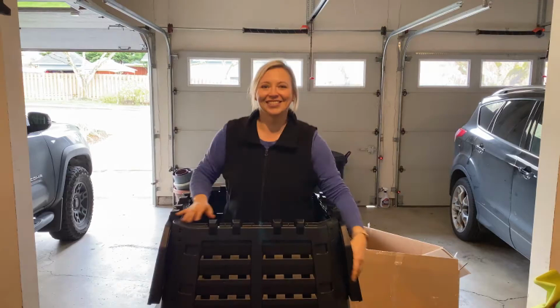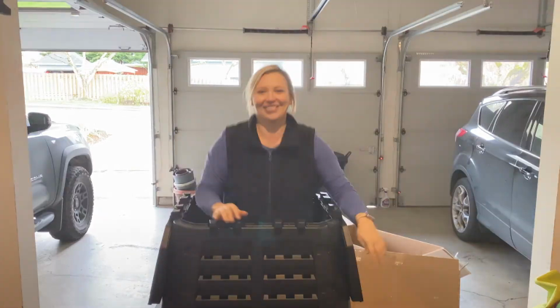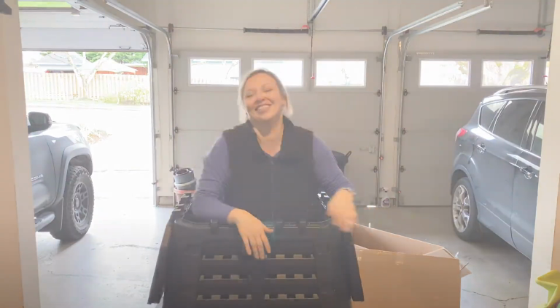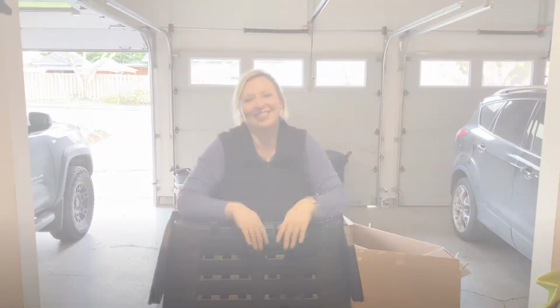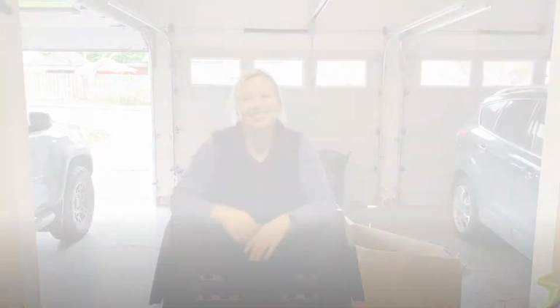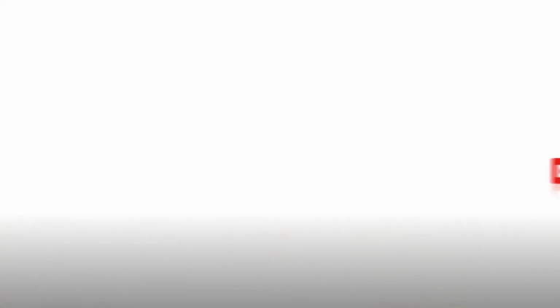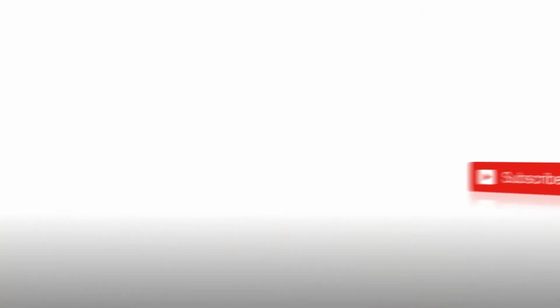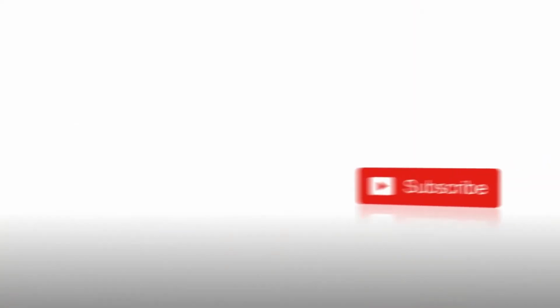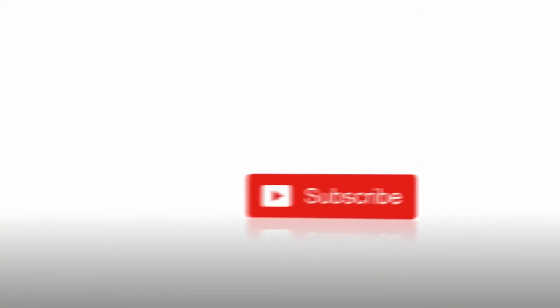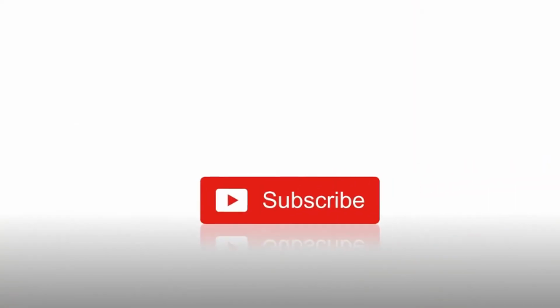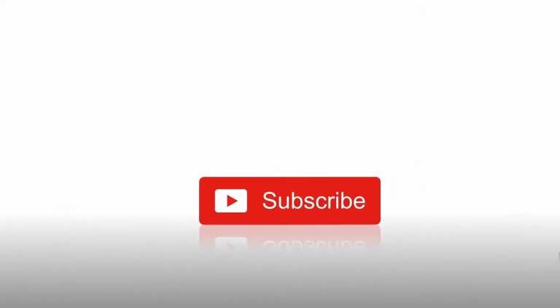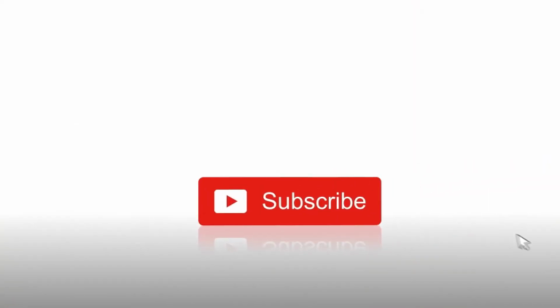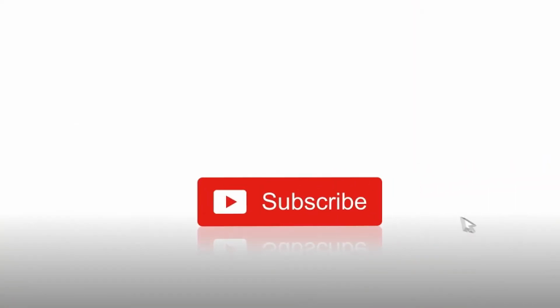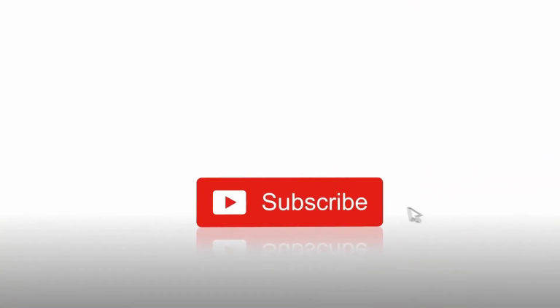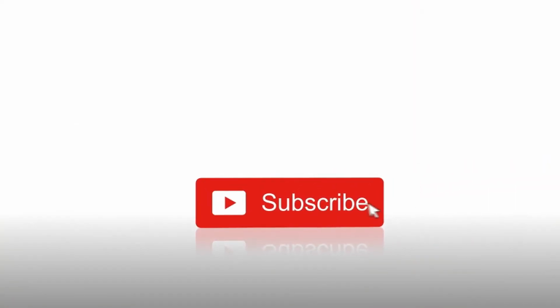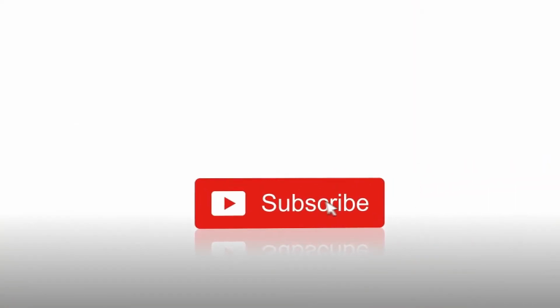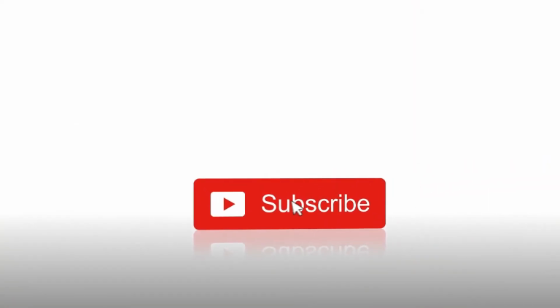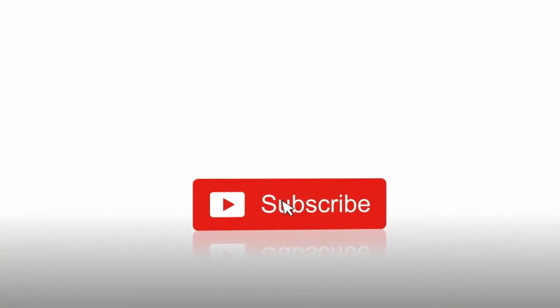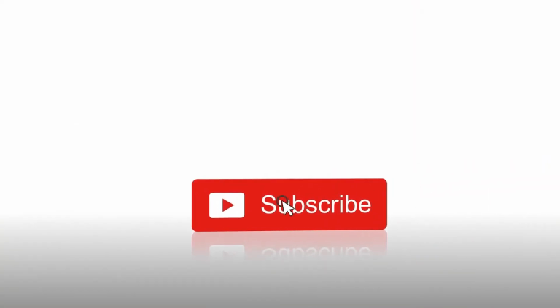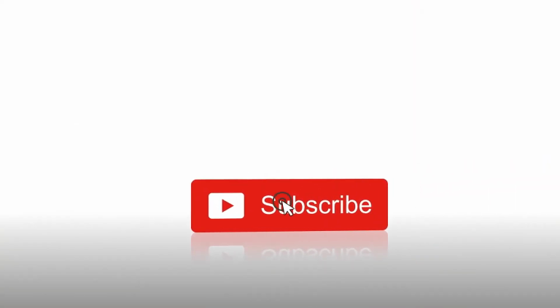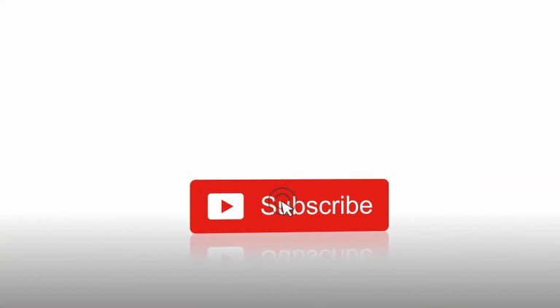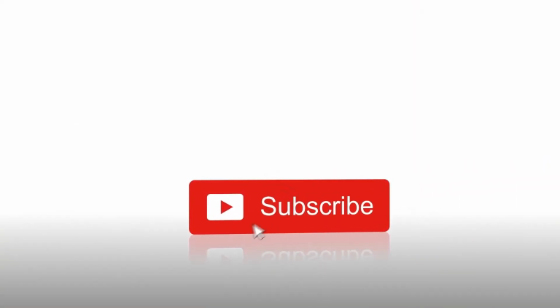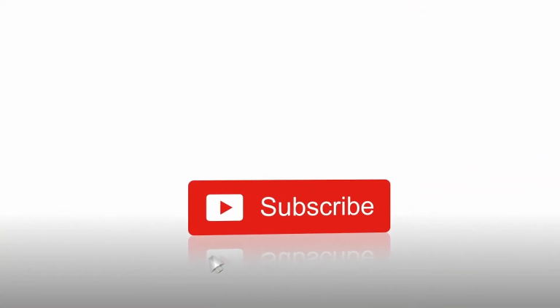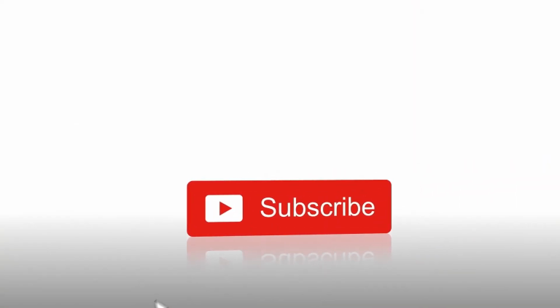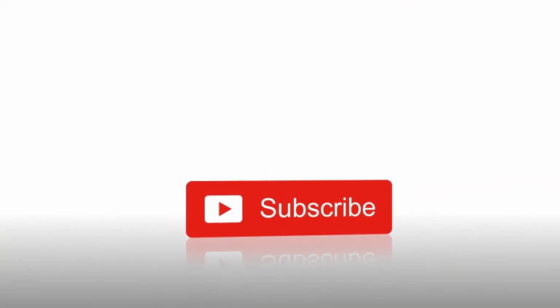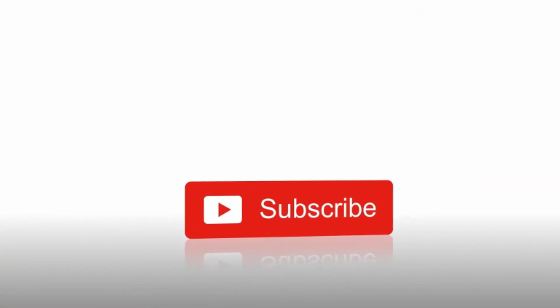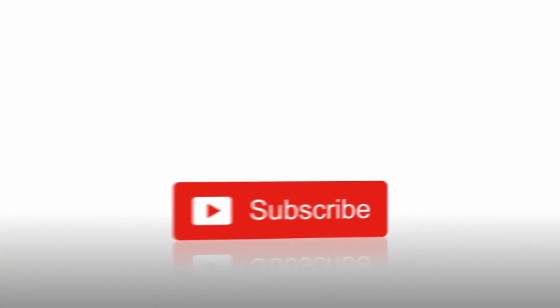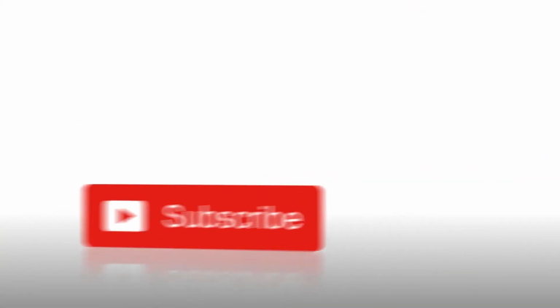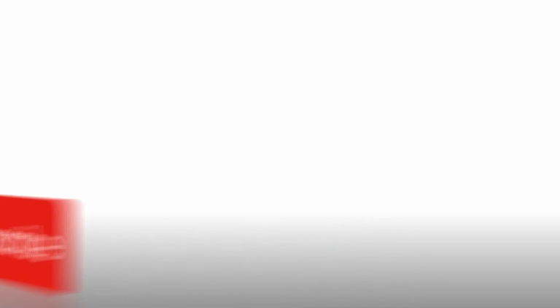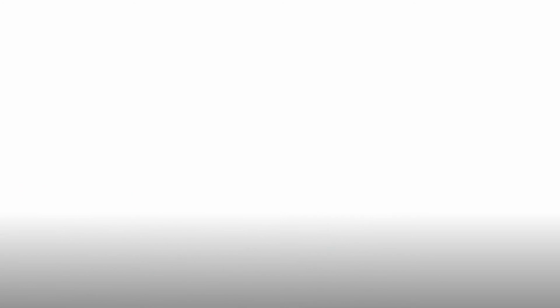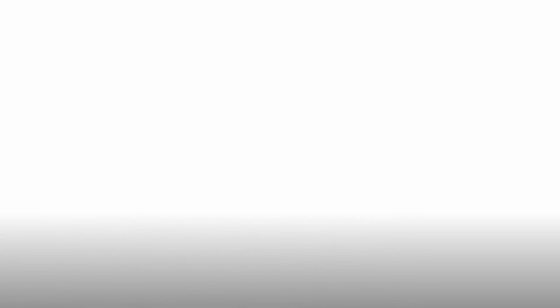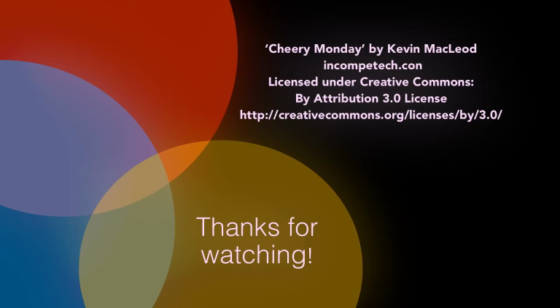If you like what you see, be sure to hit subscribe and like, and hit the bell if you want to be notified for new videos. Thanks!